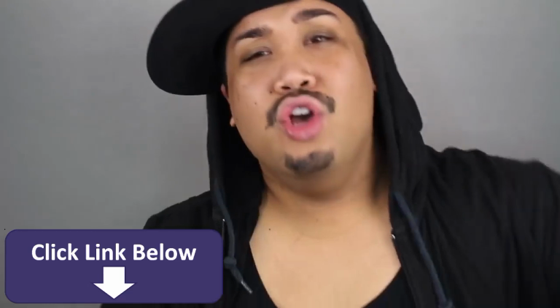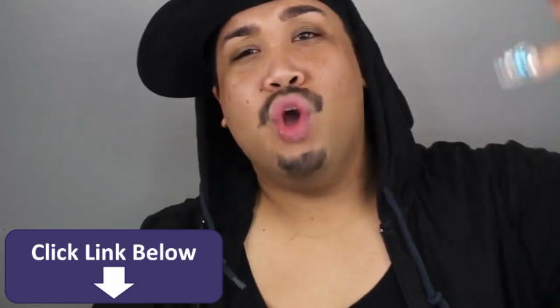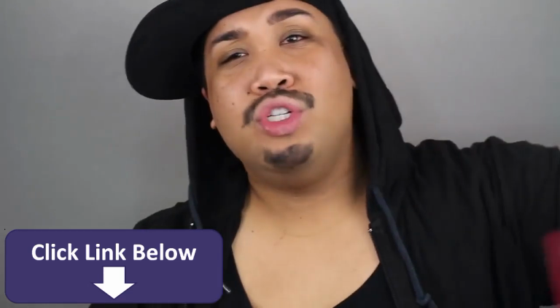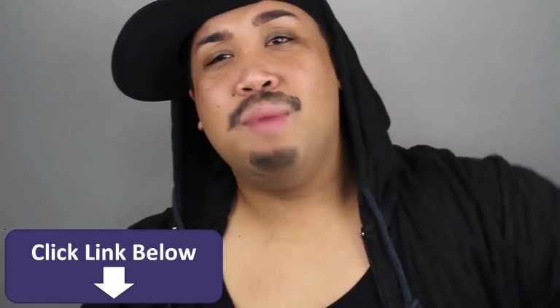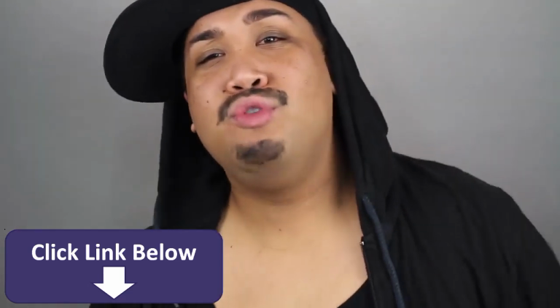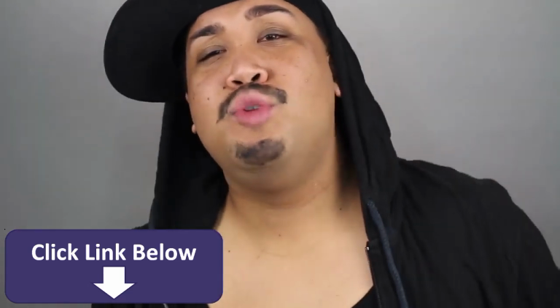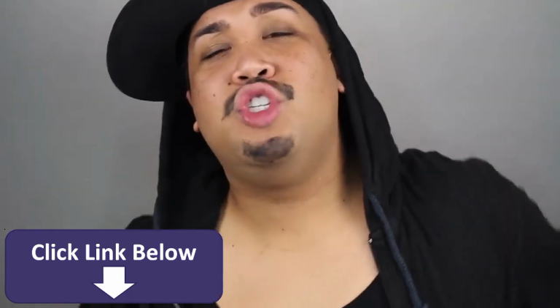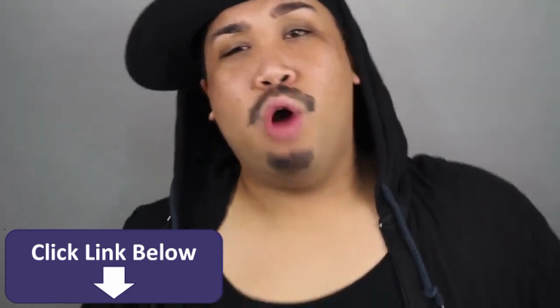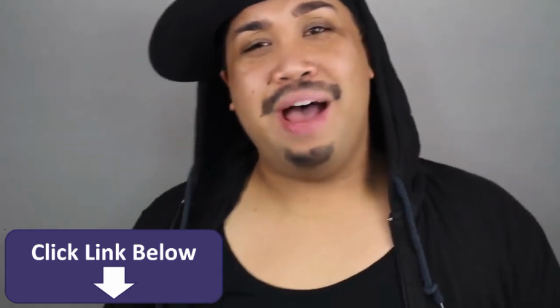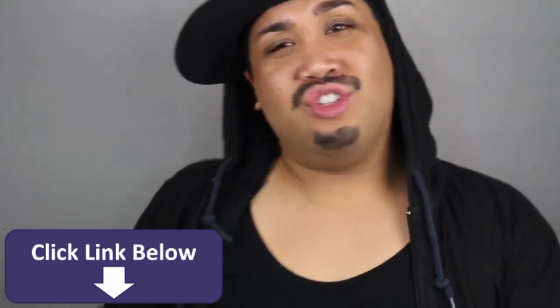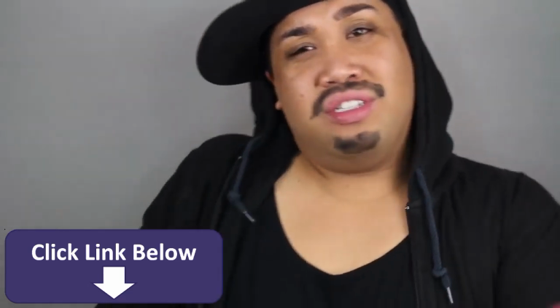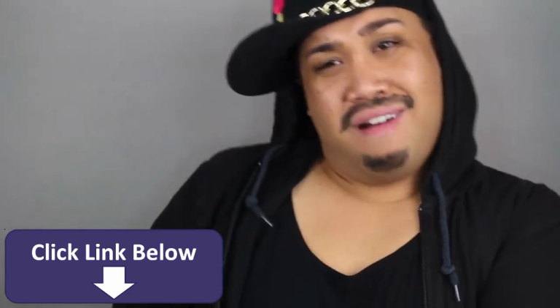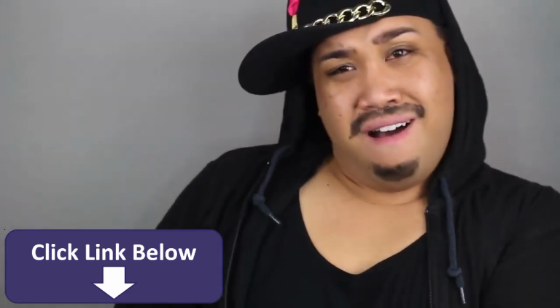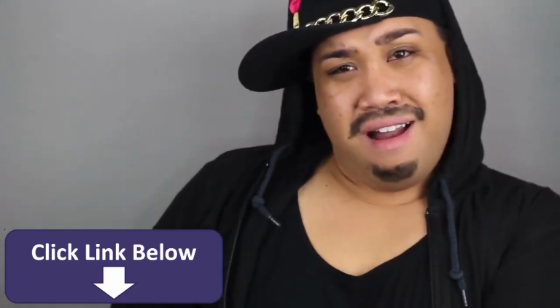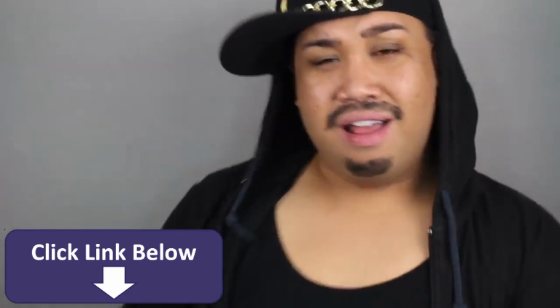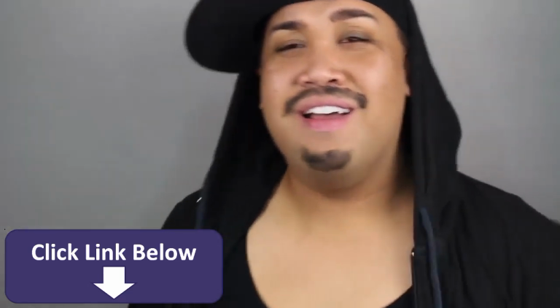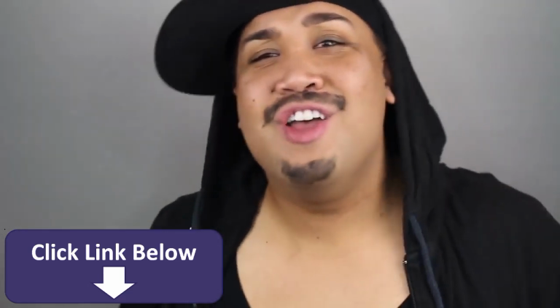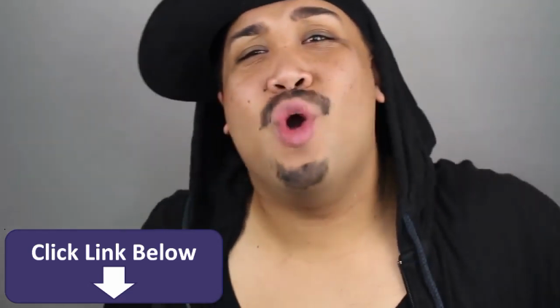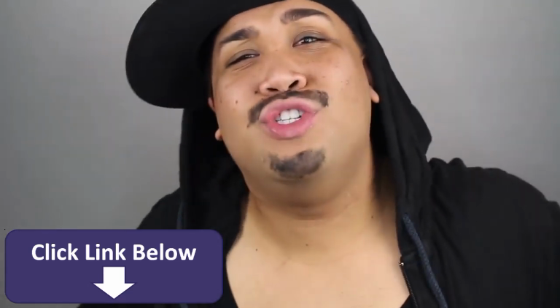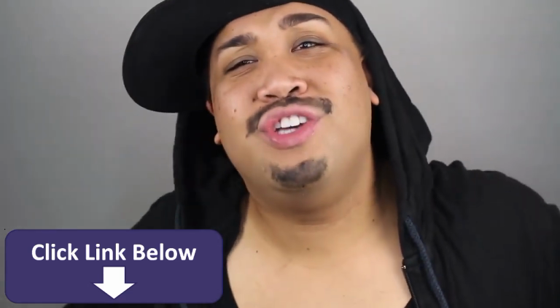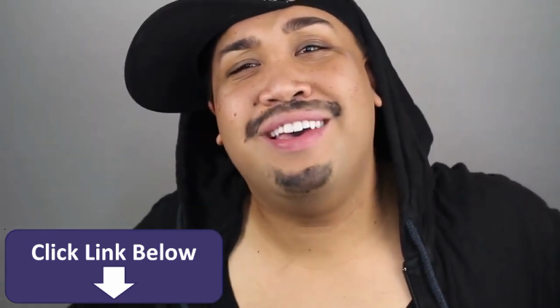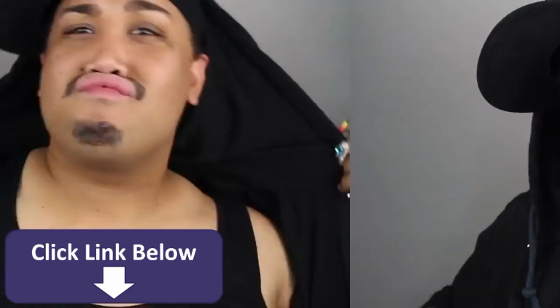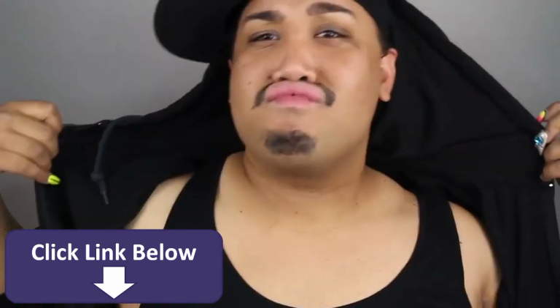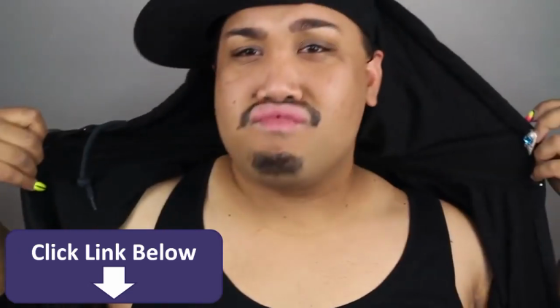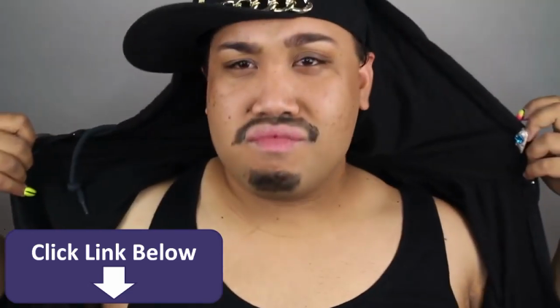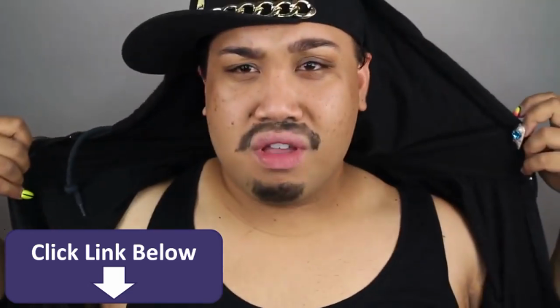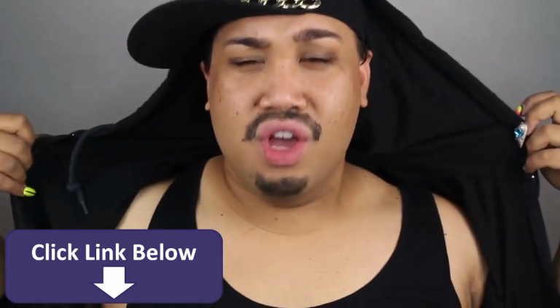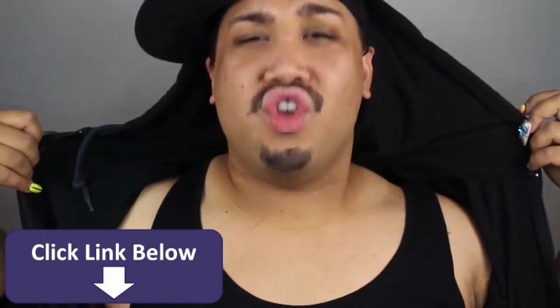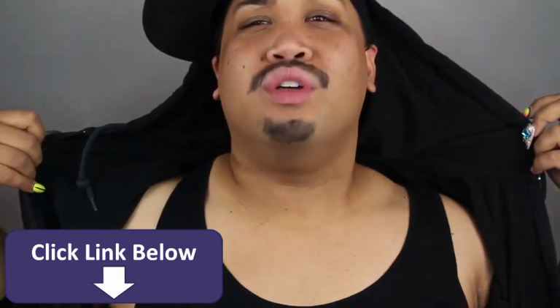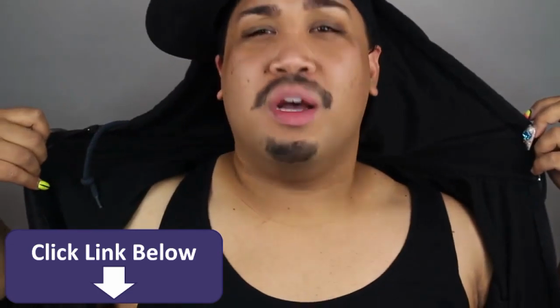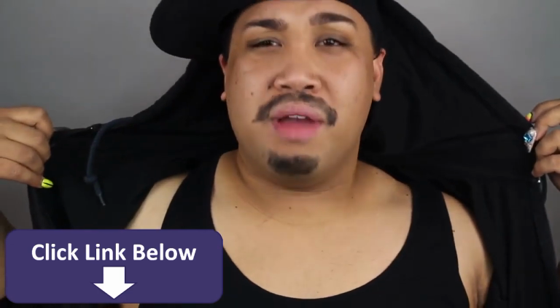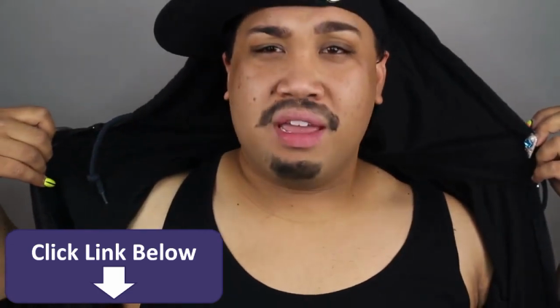Yo, what's up YouTube? It's your boy Patrick Star. Yo, what's good? Yo, what's up, babe?